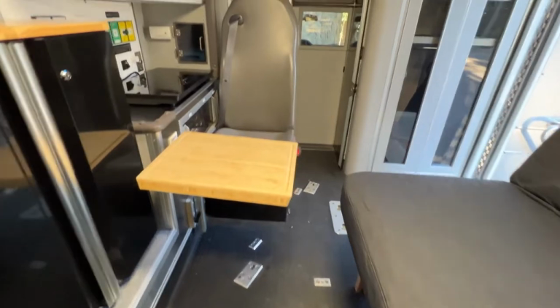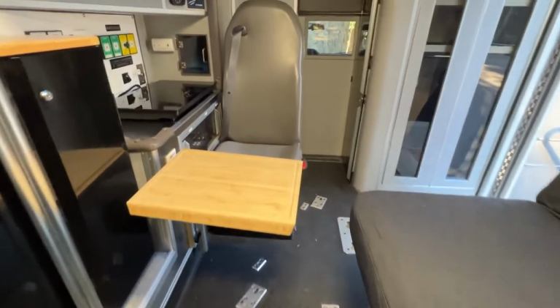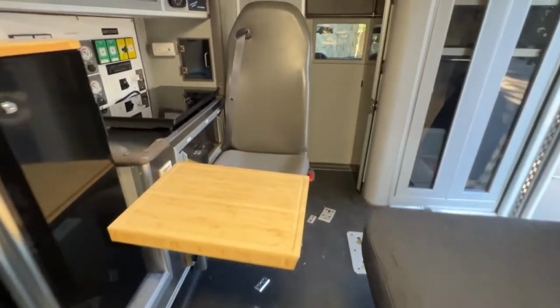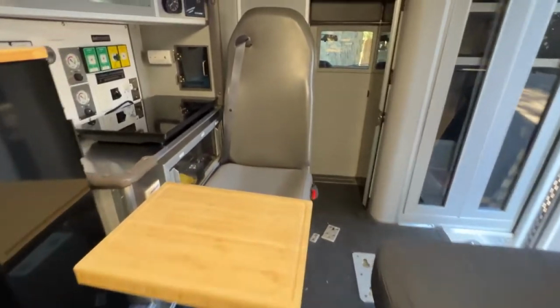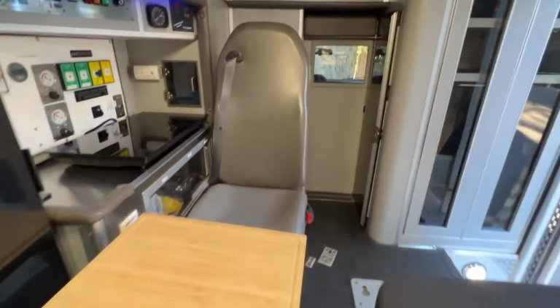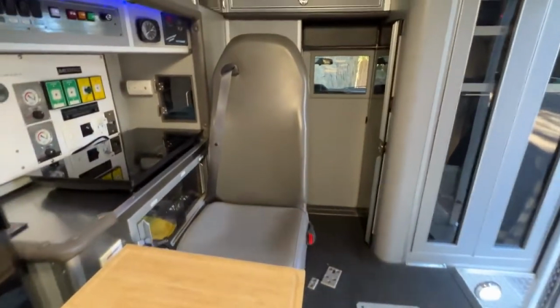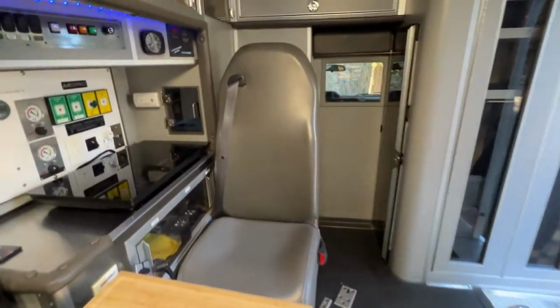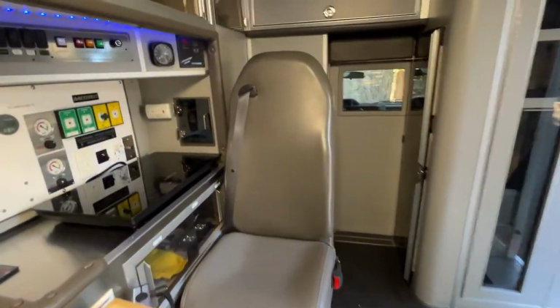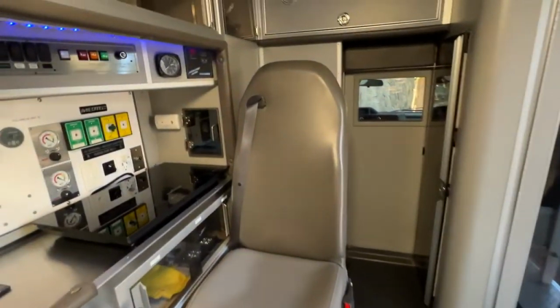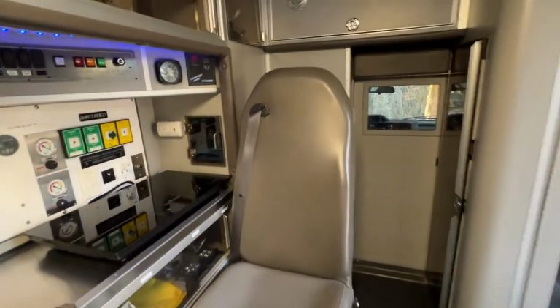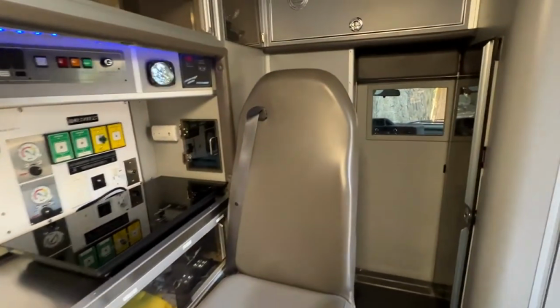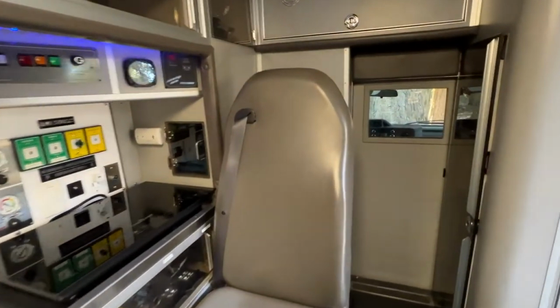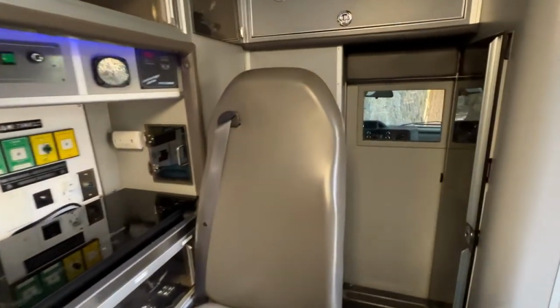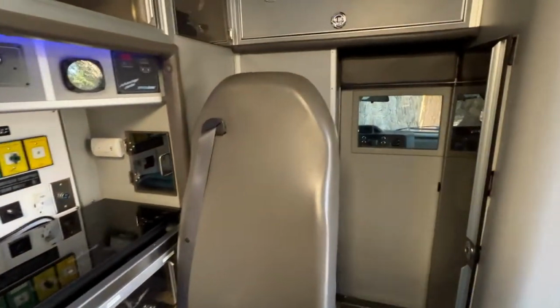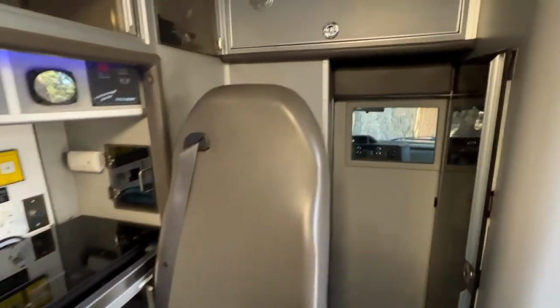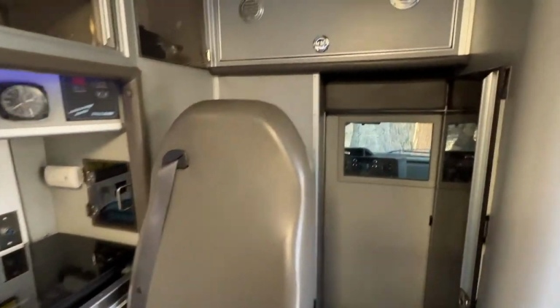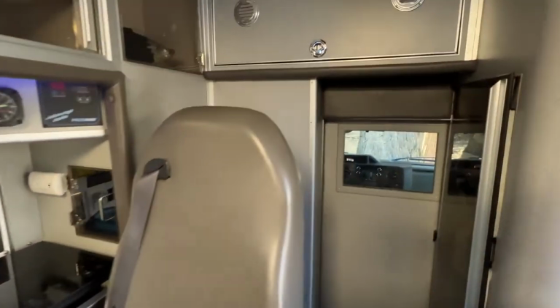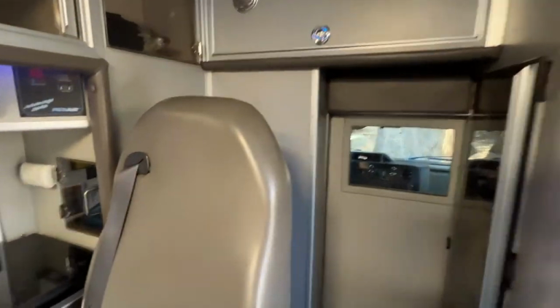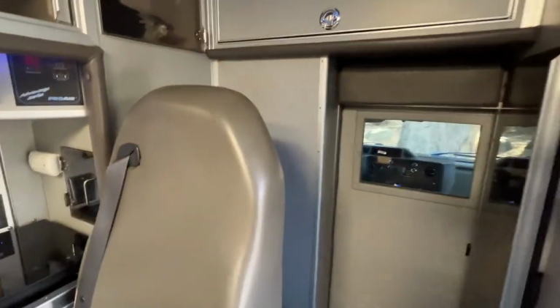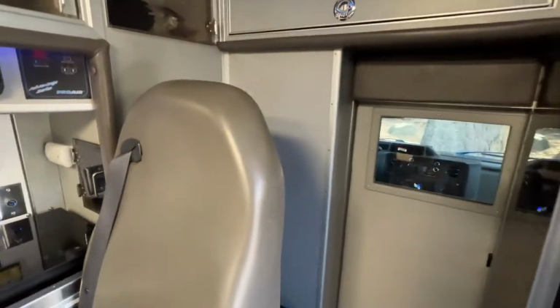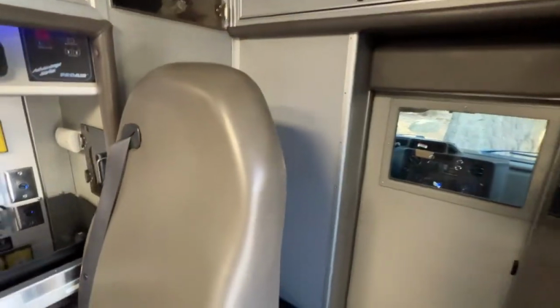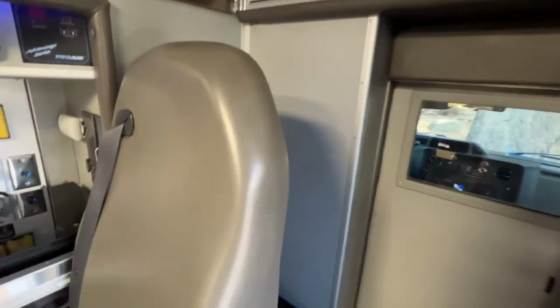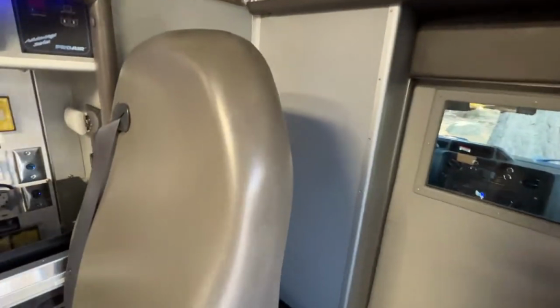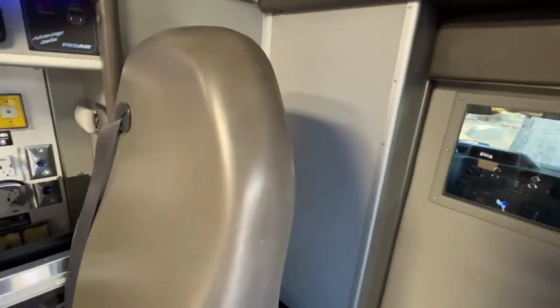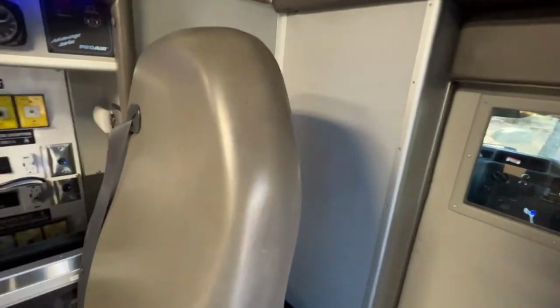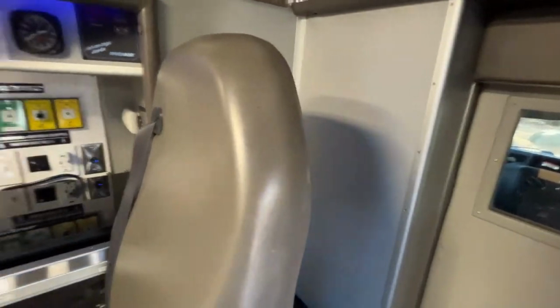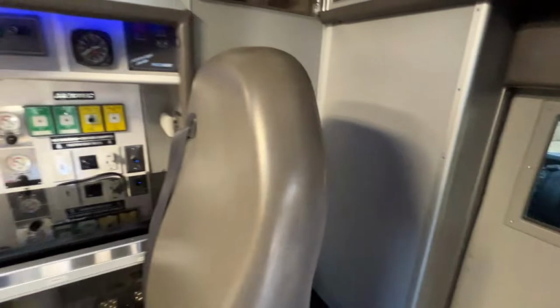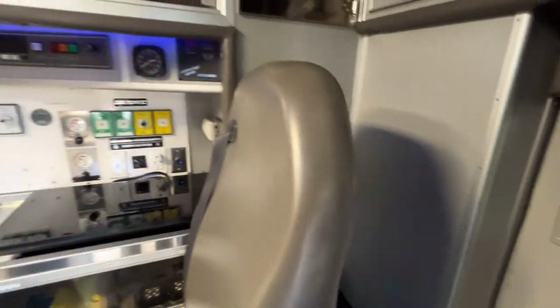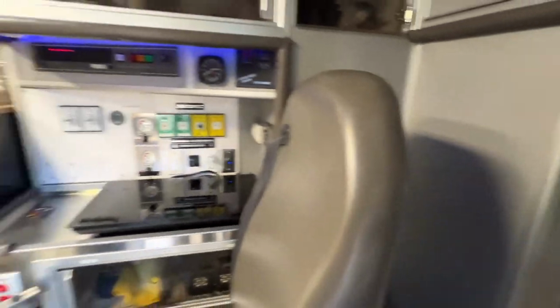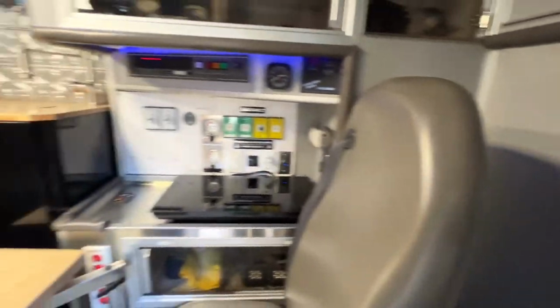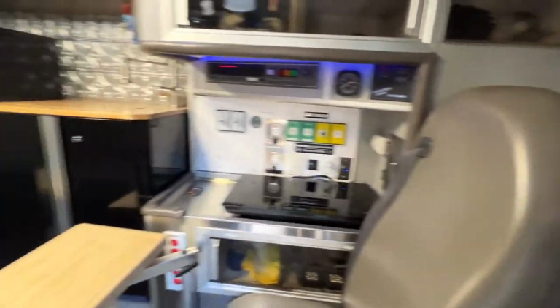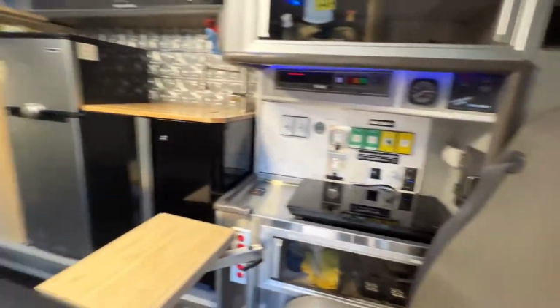This pretty much is the inside. I'll make some more detailed videos, and if you have any questions, please let me know and I'll go over it.